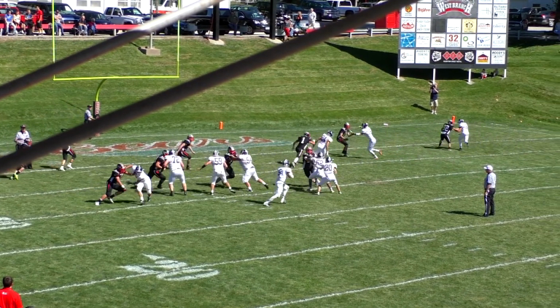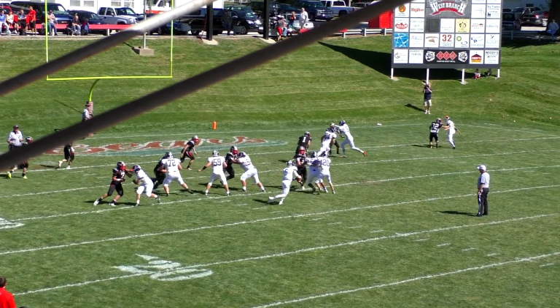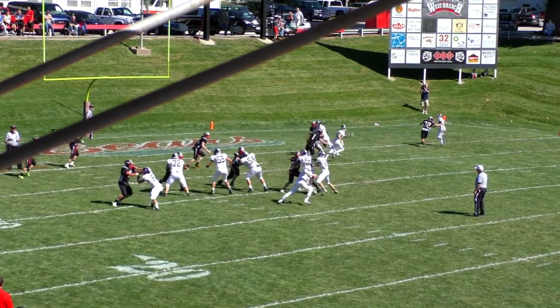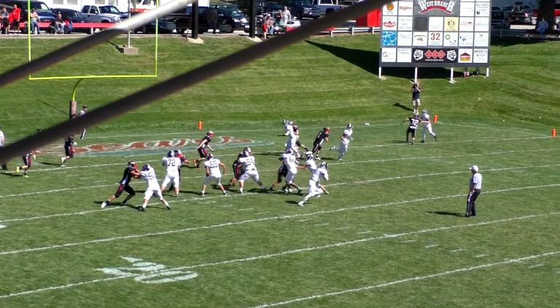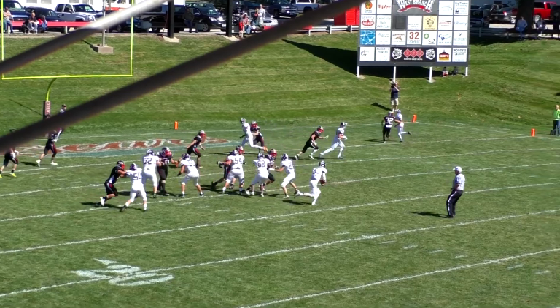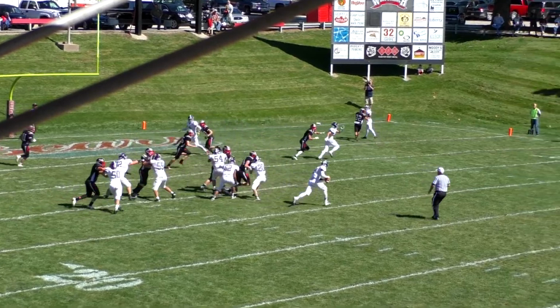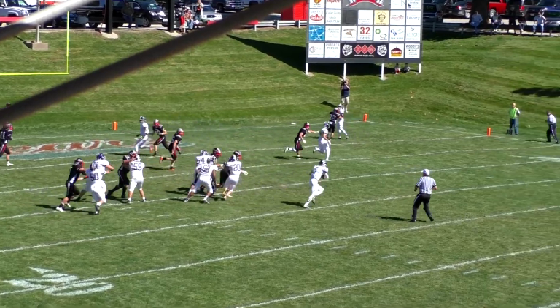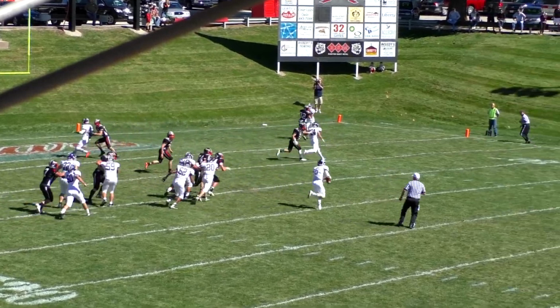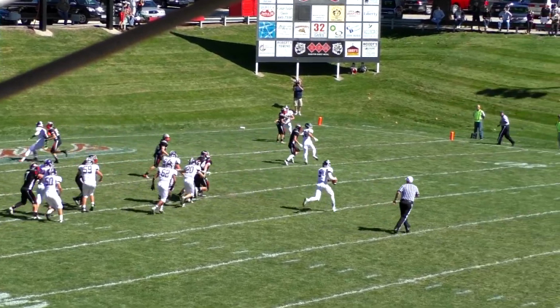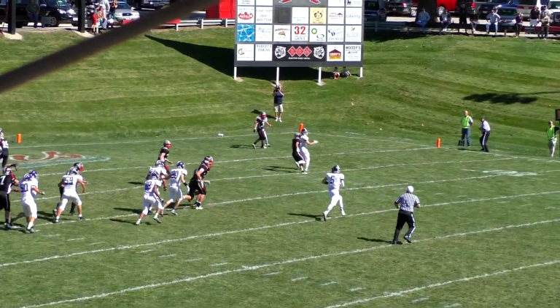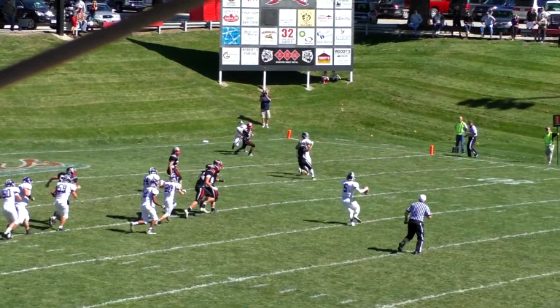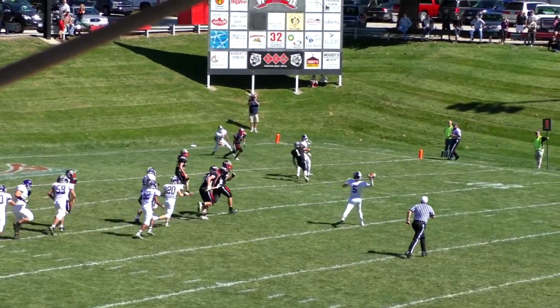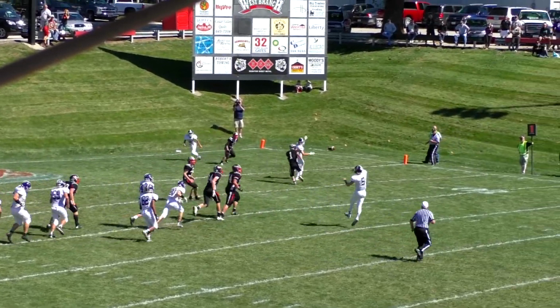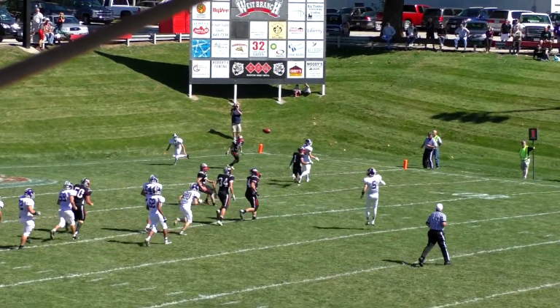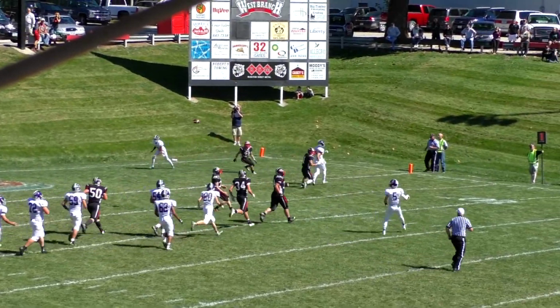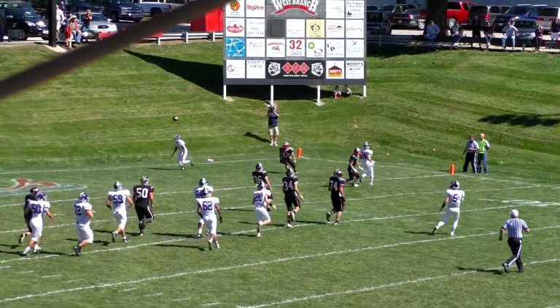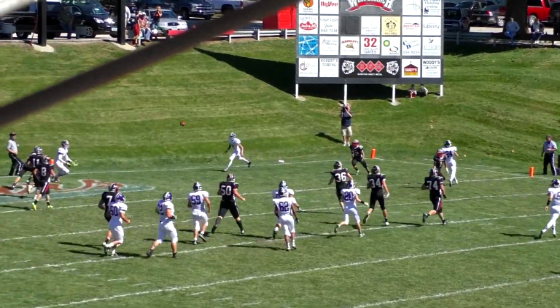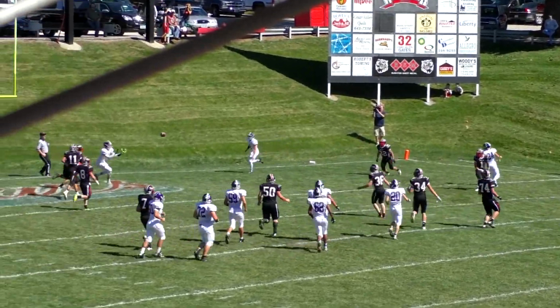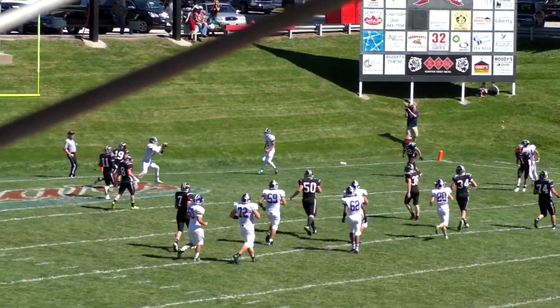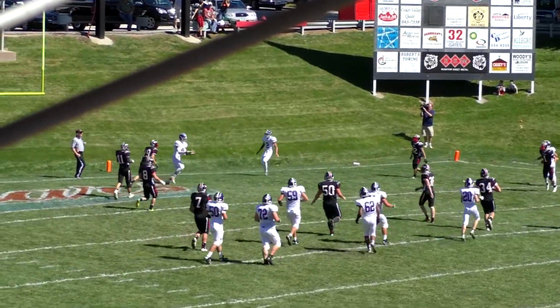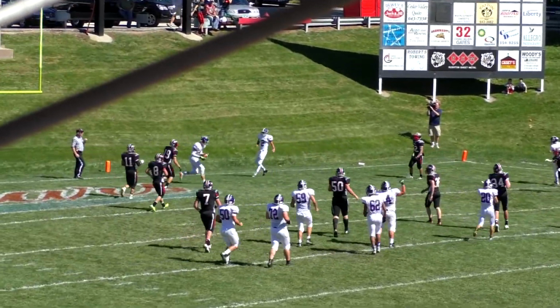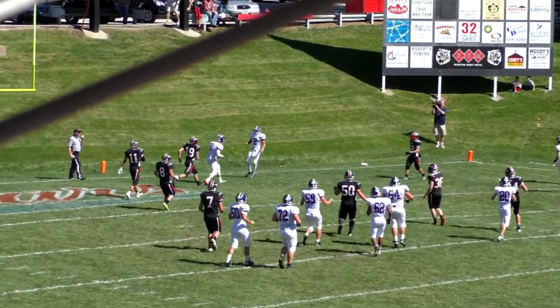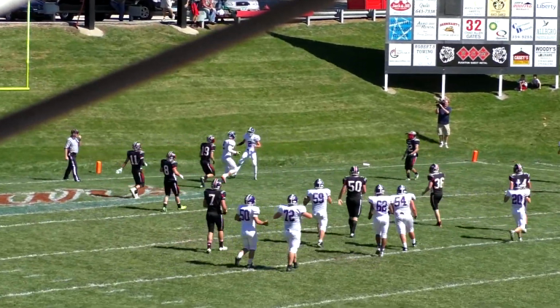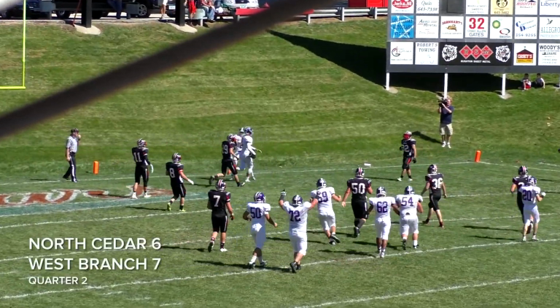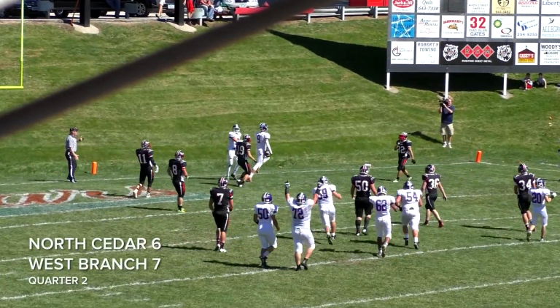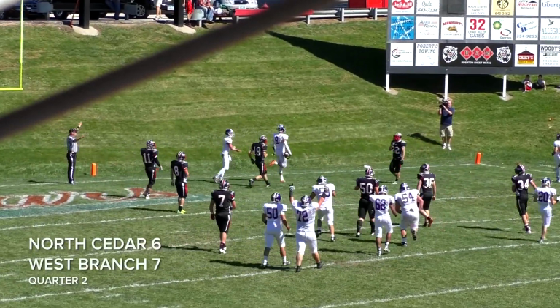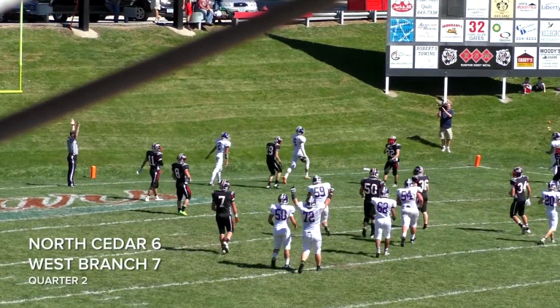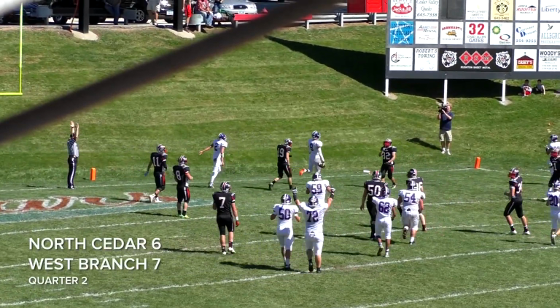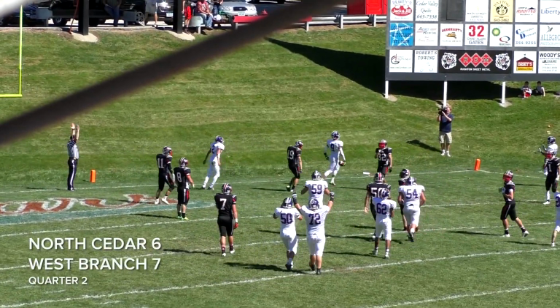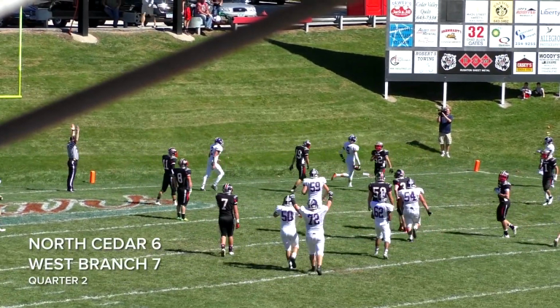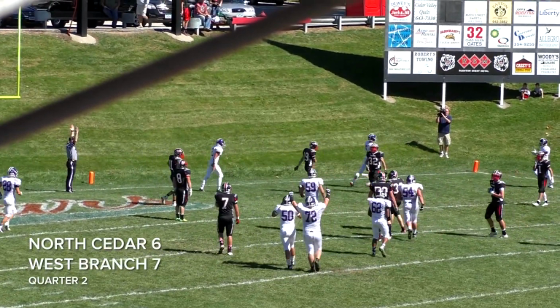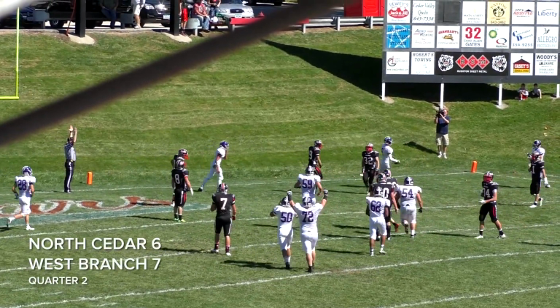Polst looks to the right — nothing there. Rolling out, rolling, rolling. Now throws back into the end zone. Bobbled but caught by Brendan Sander. Touchdown.